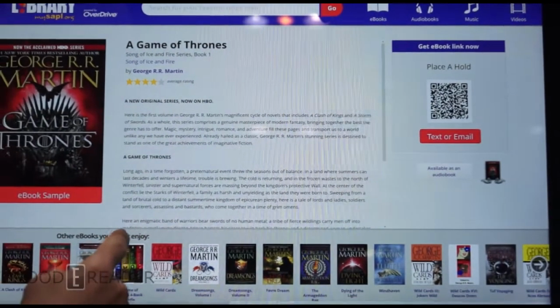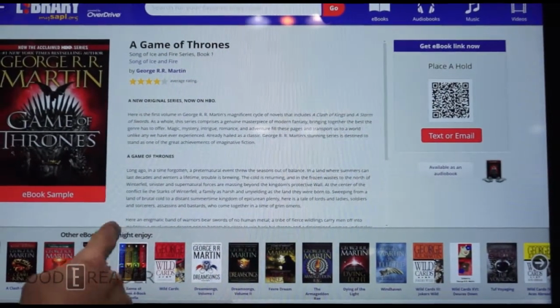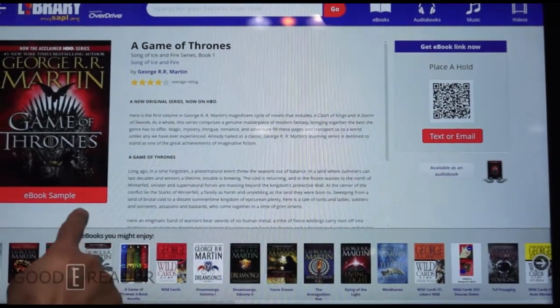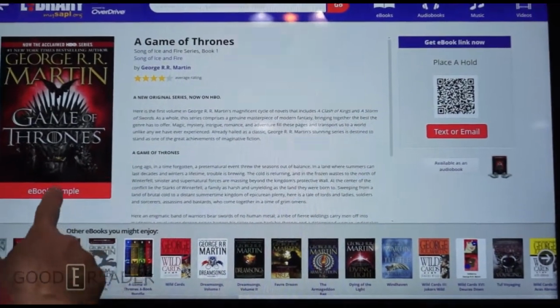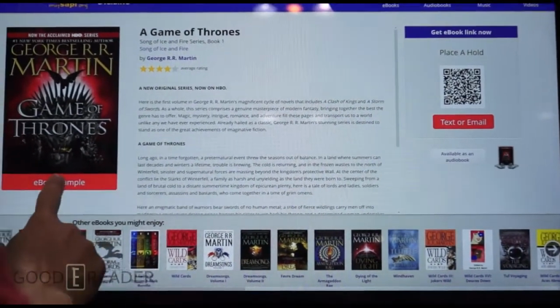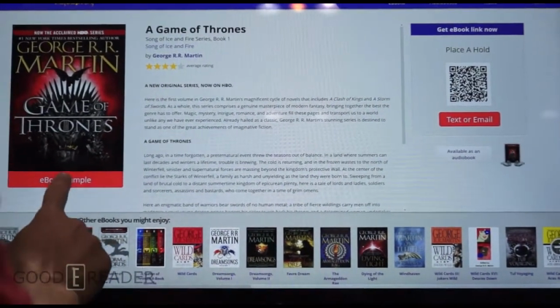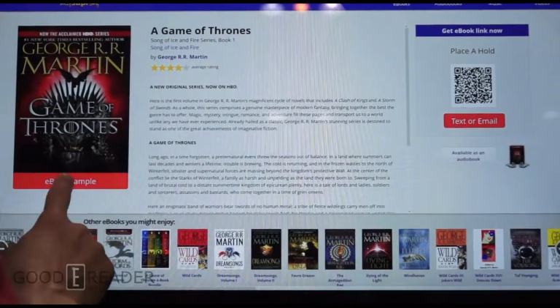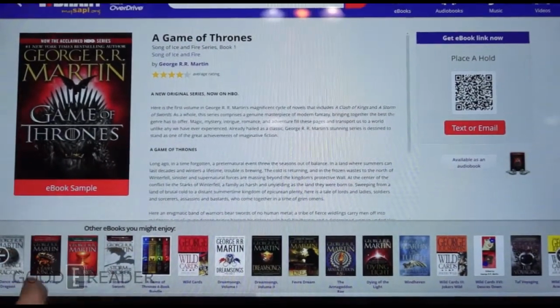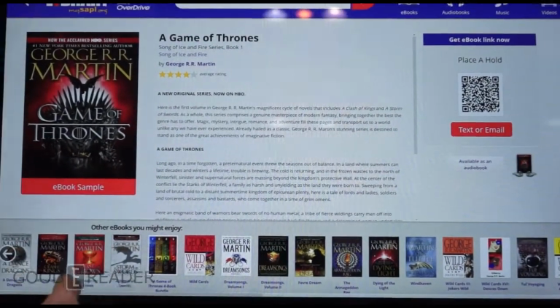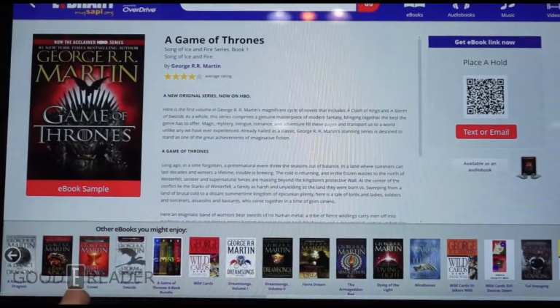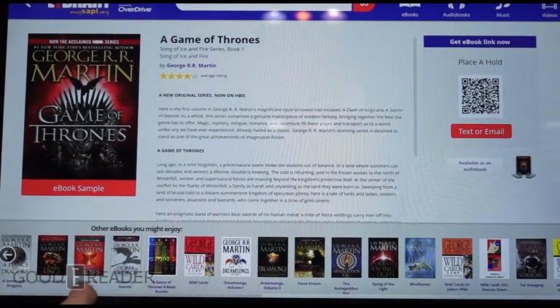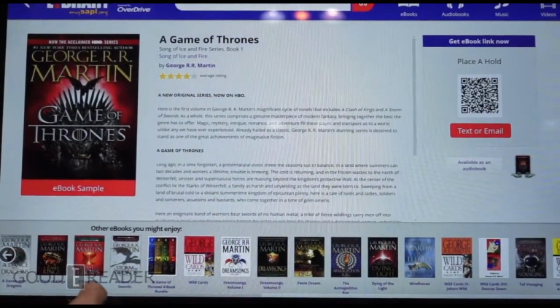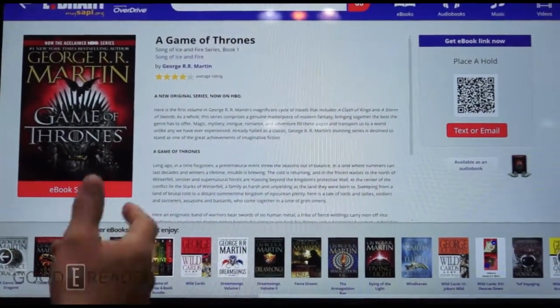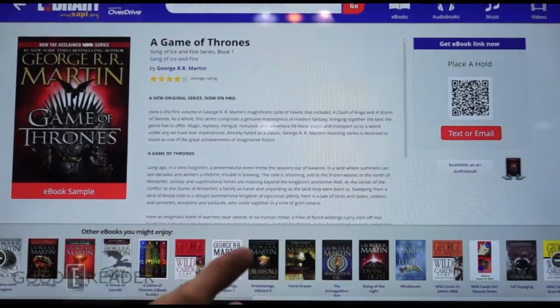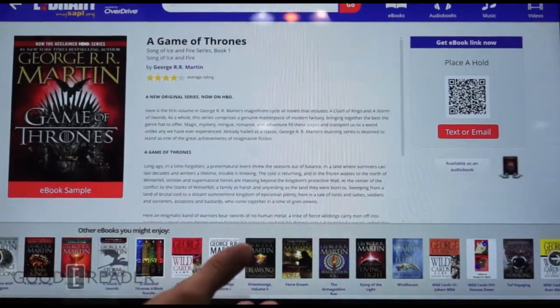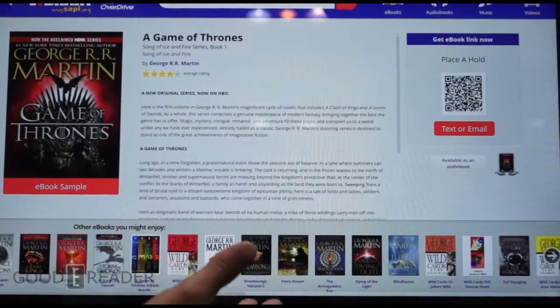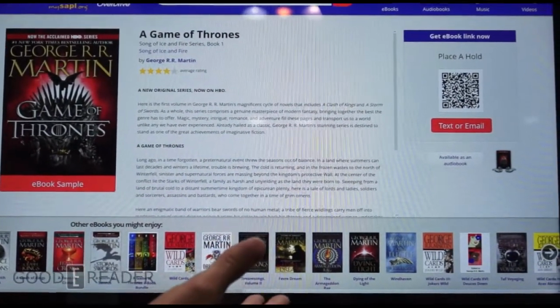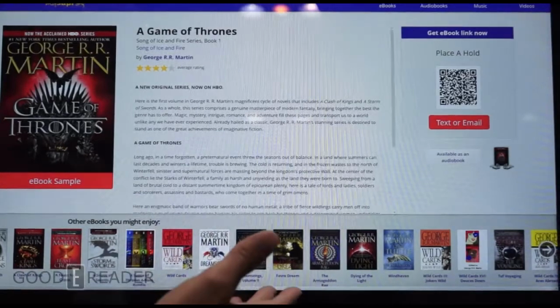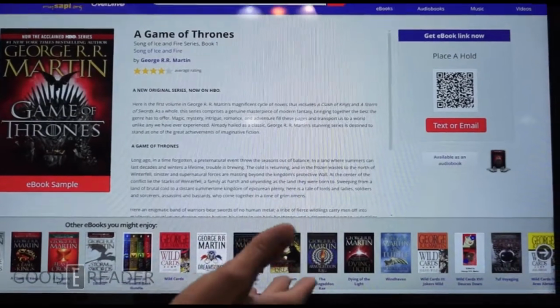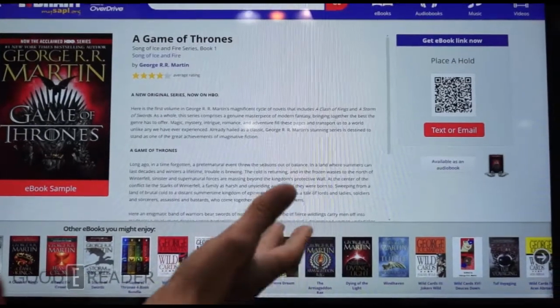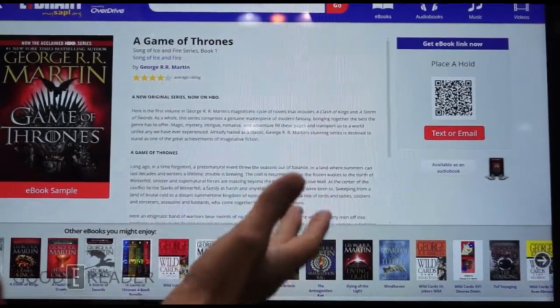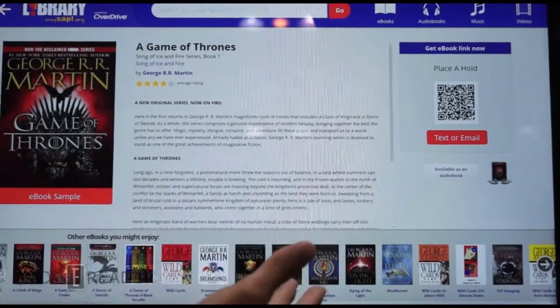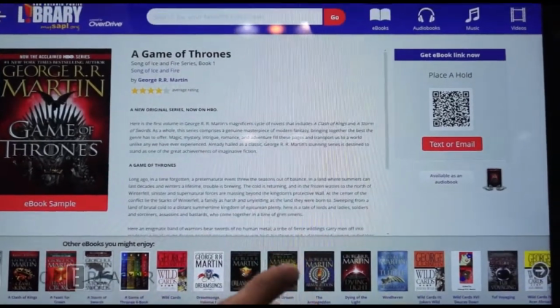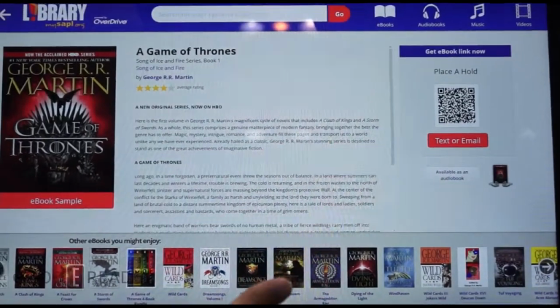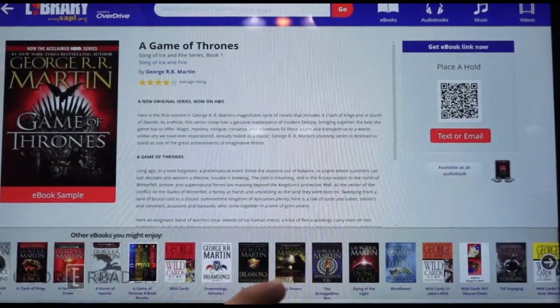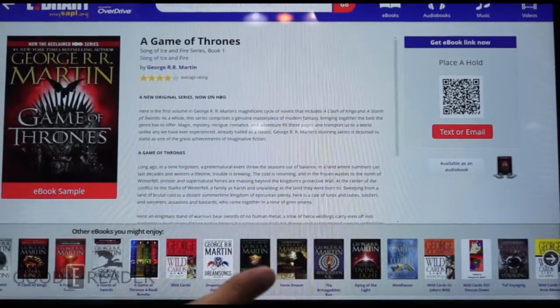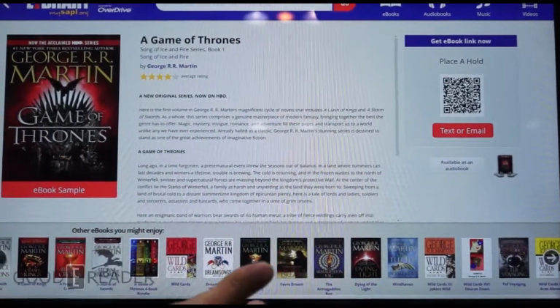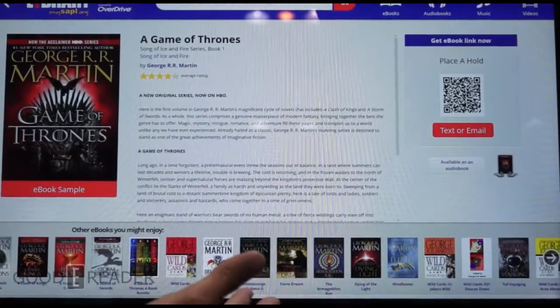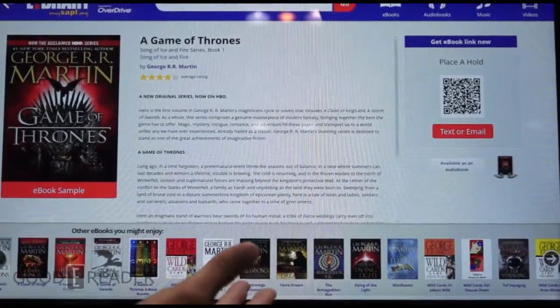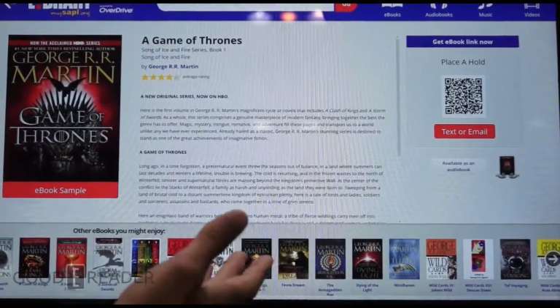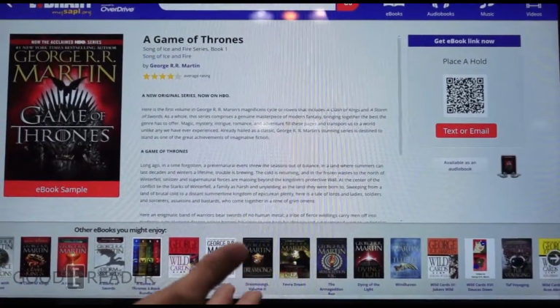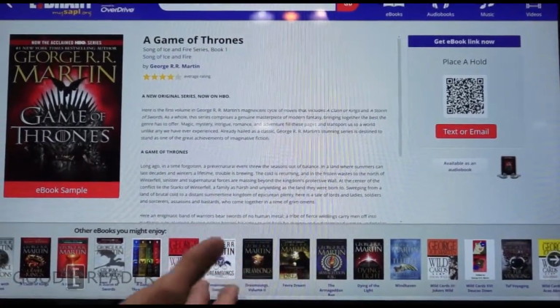What we call a sample — about a 10% version of the book — is available to browse right here on the terminal.